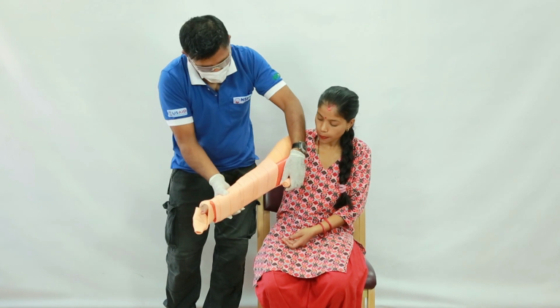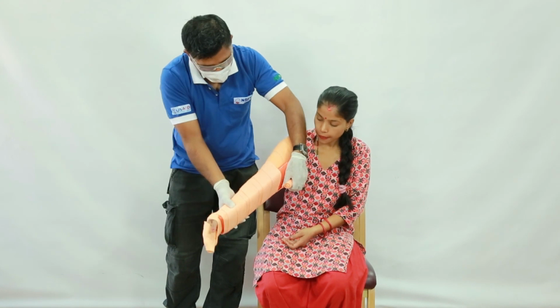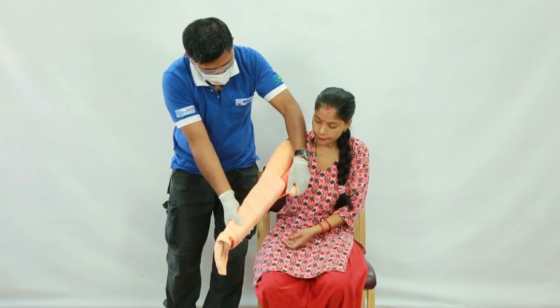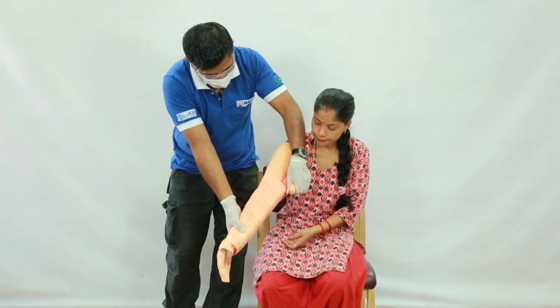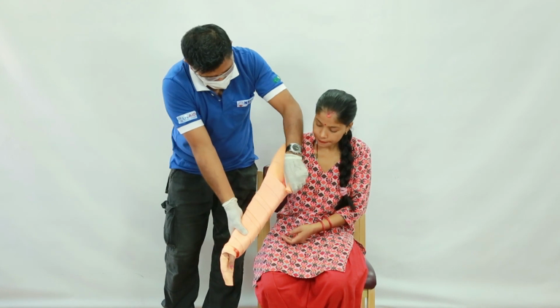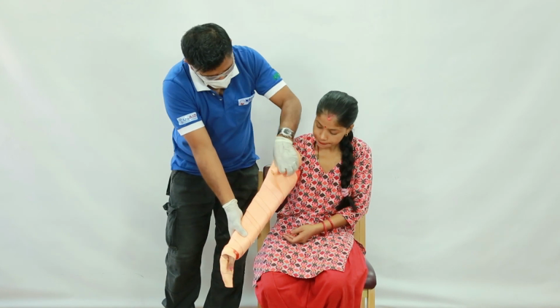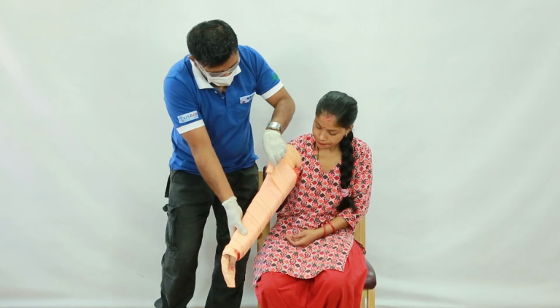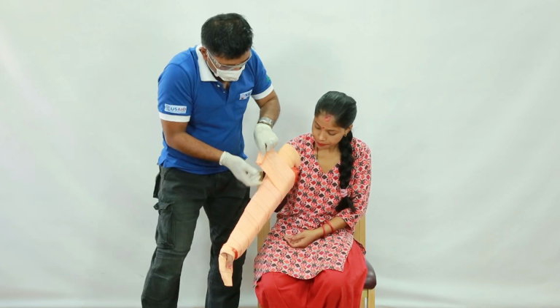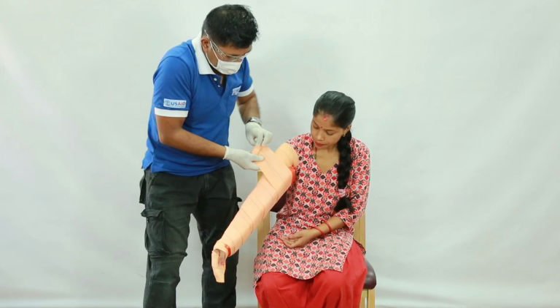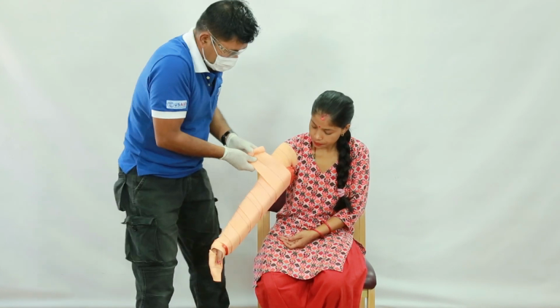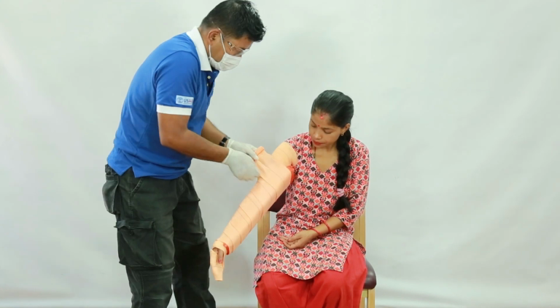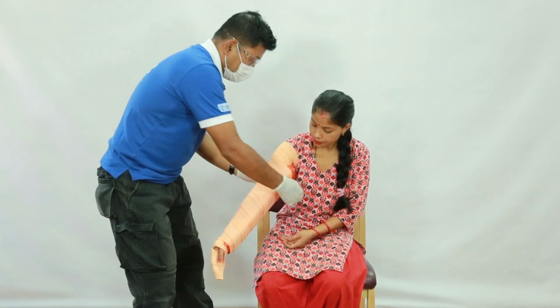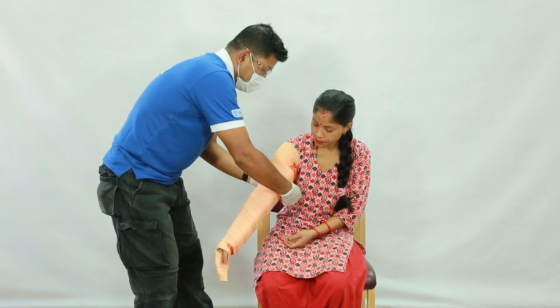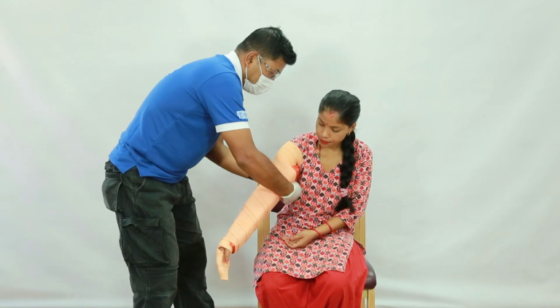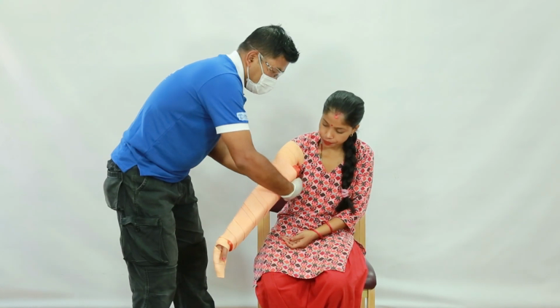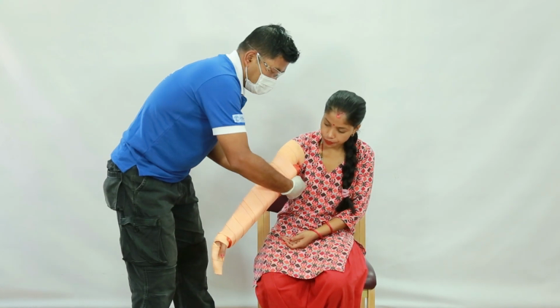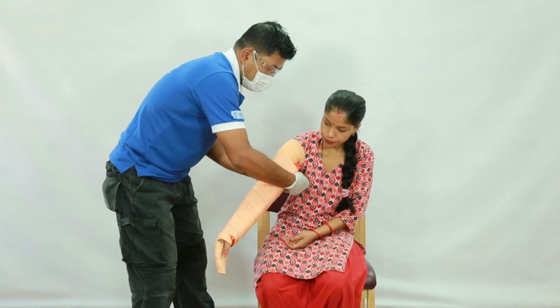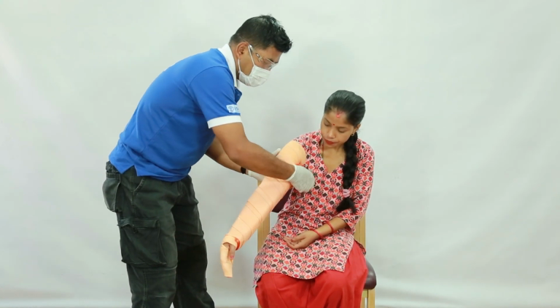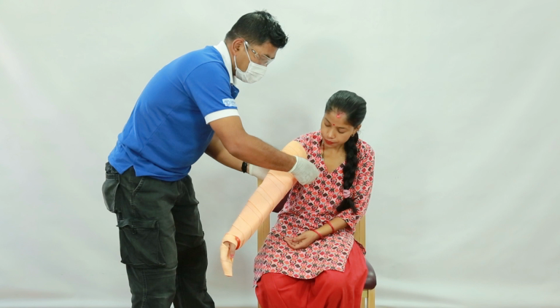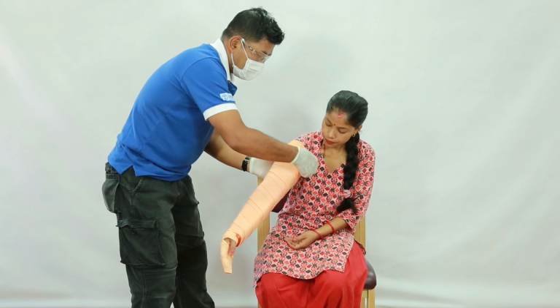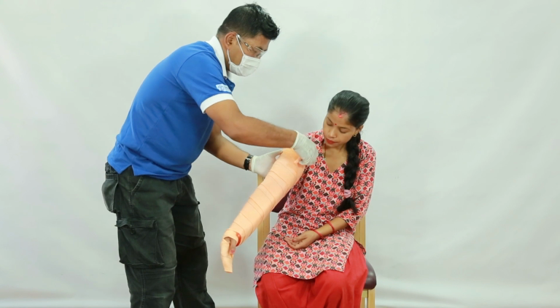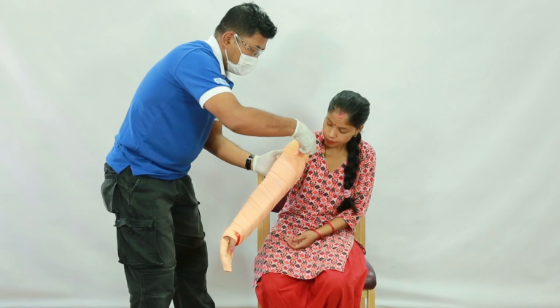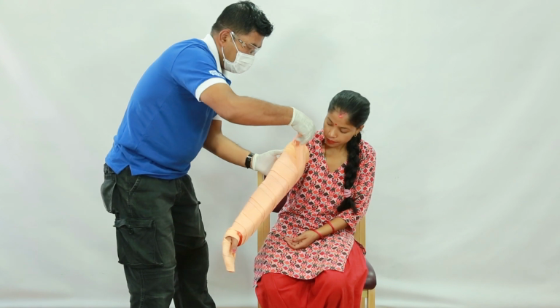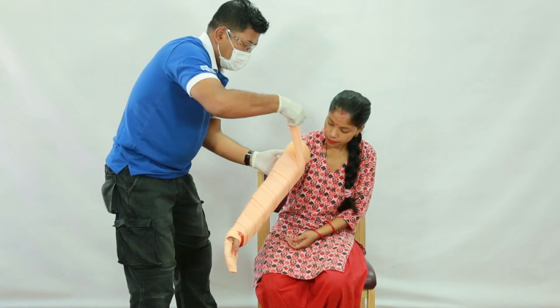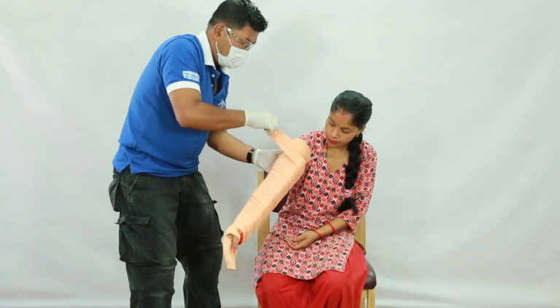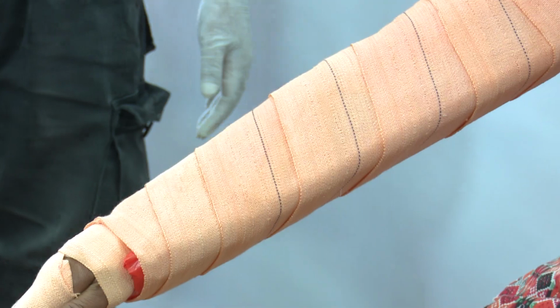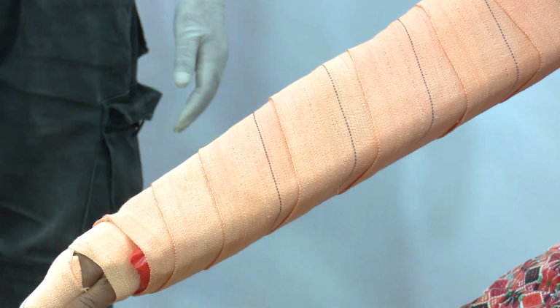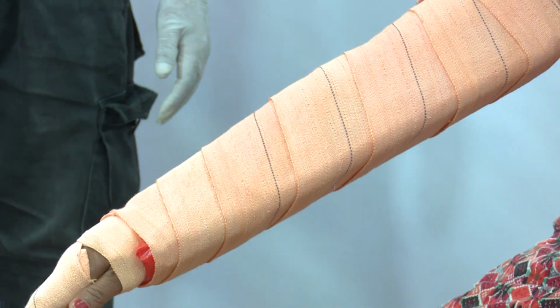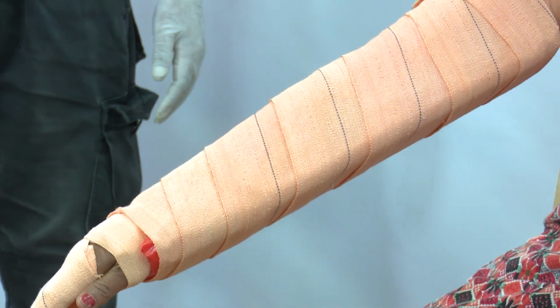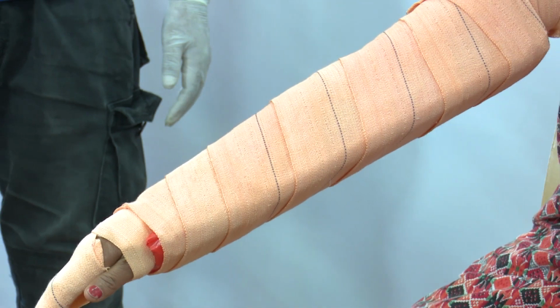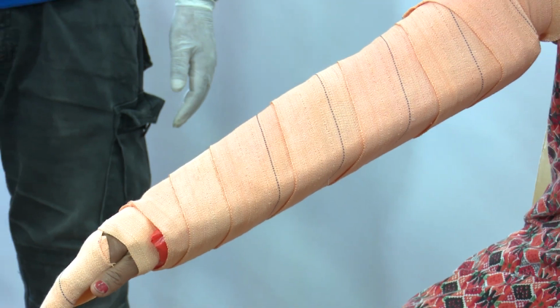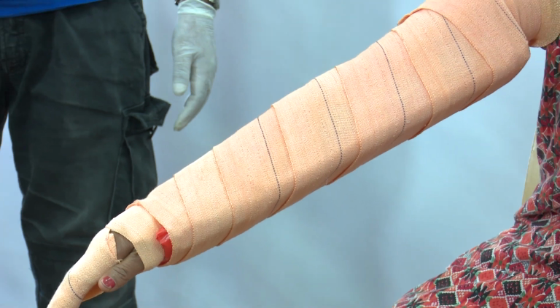Provide supplemental oxygen per local protocol. Provide care for shock and monitor vital signs.